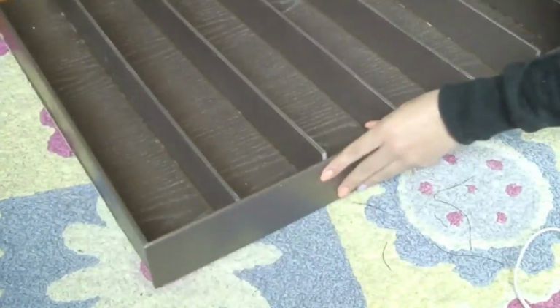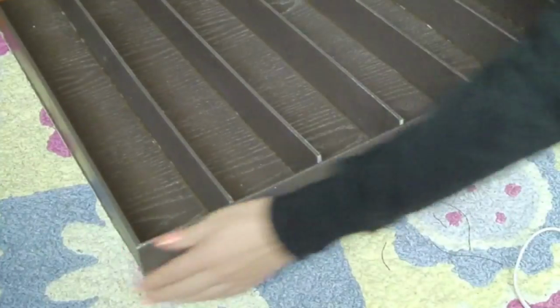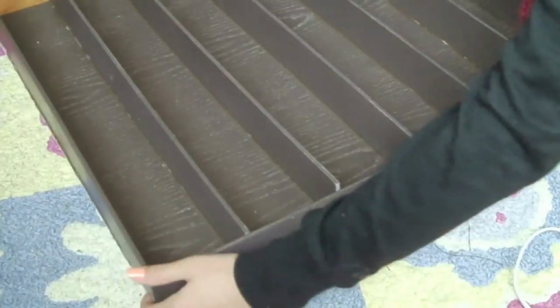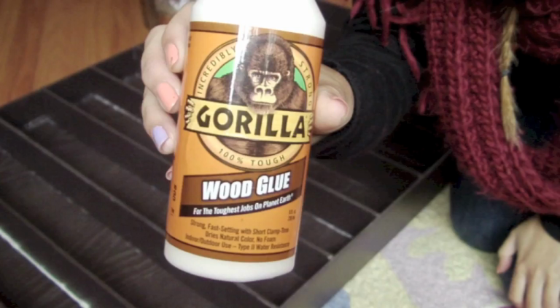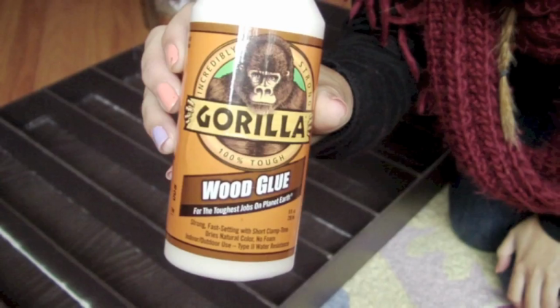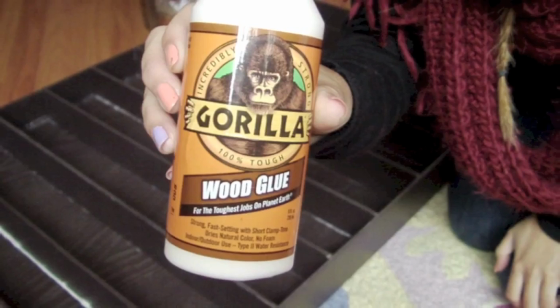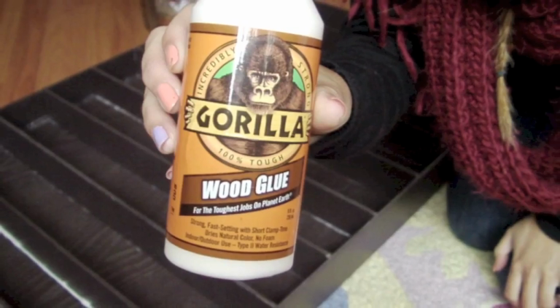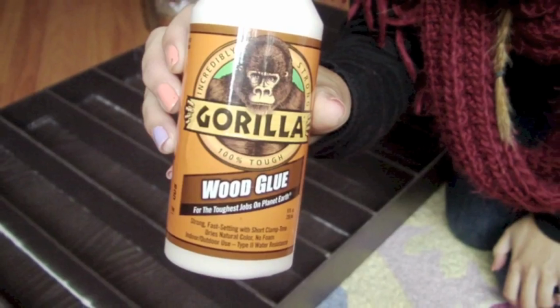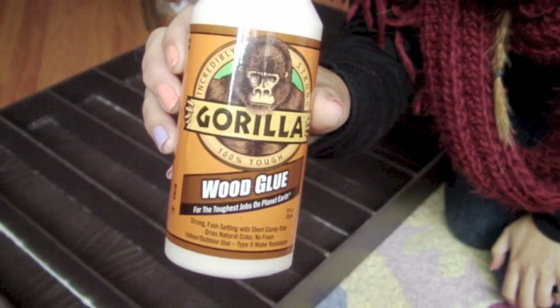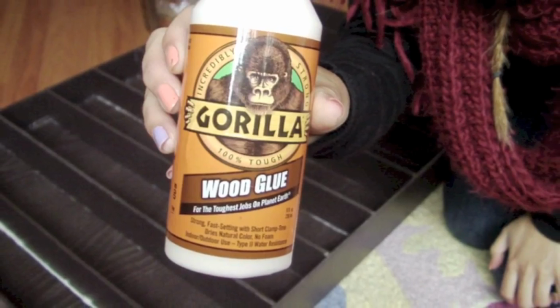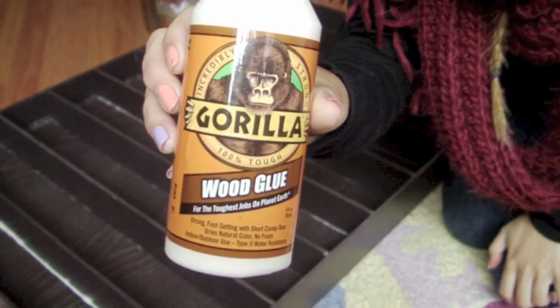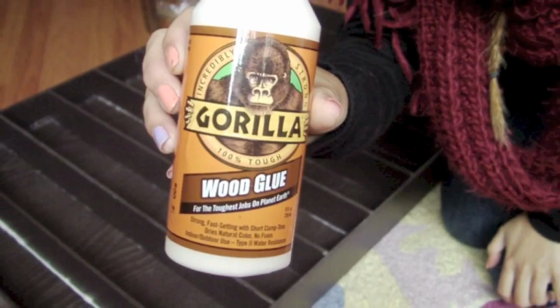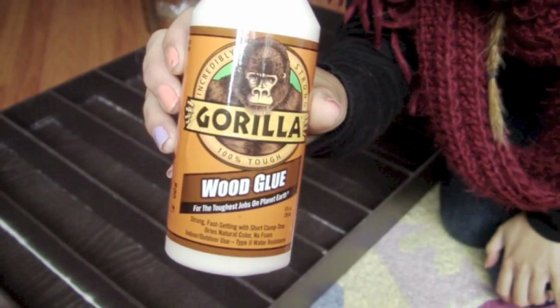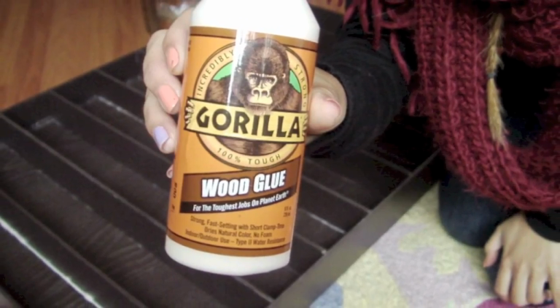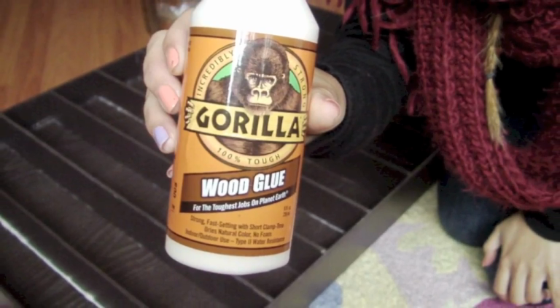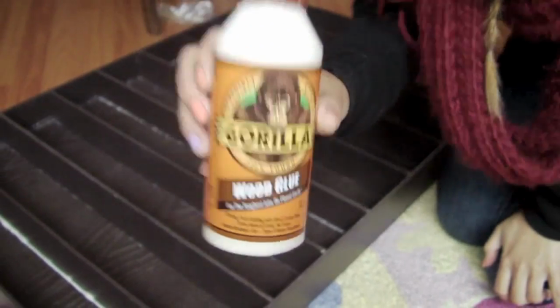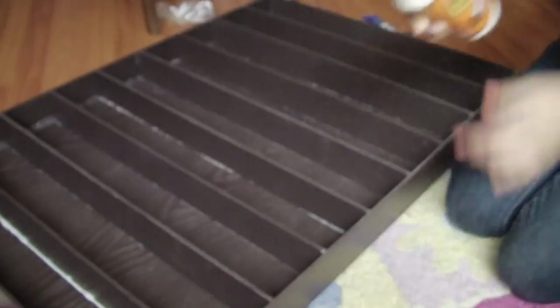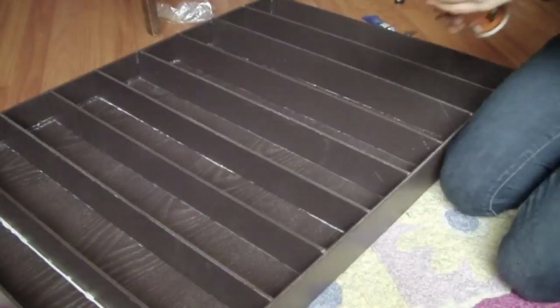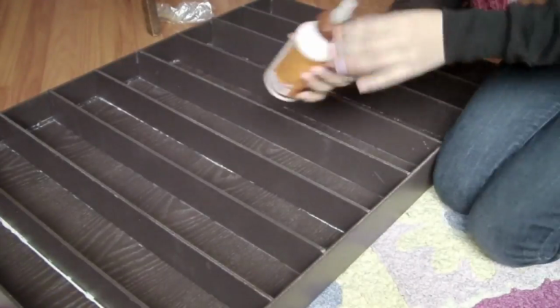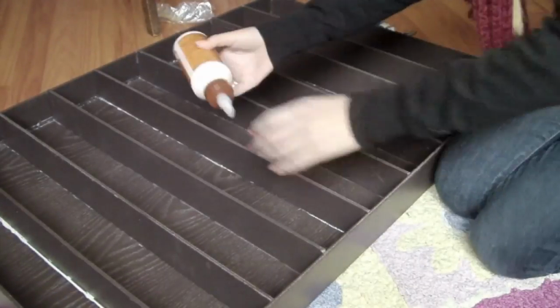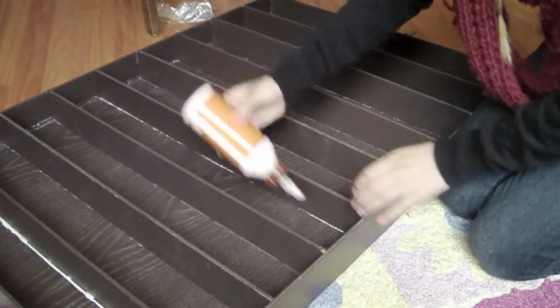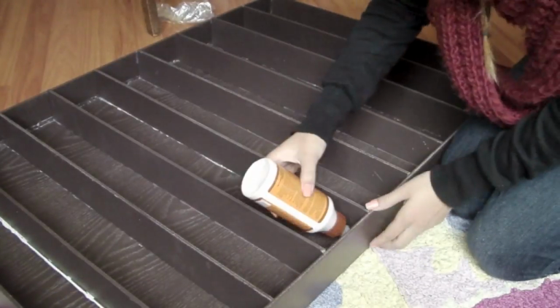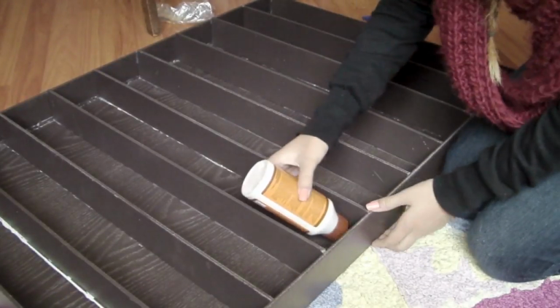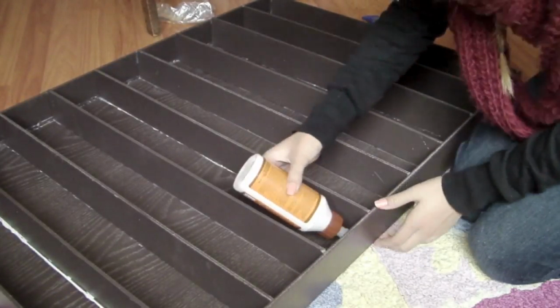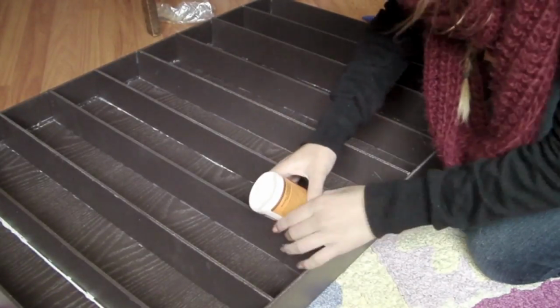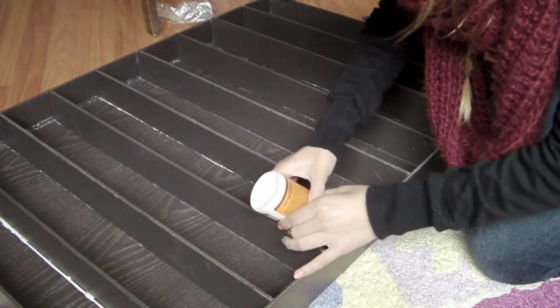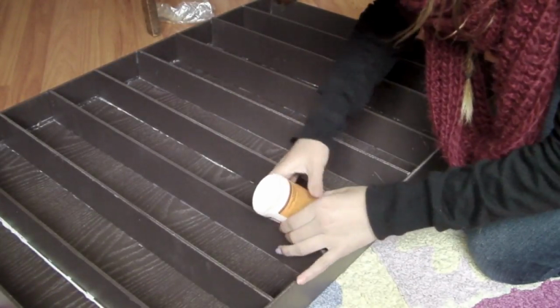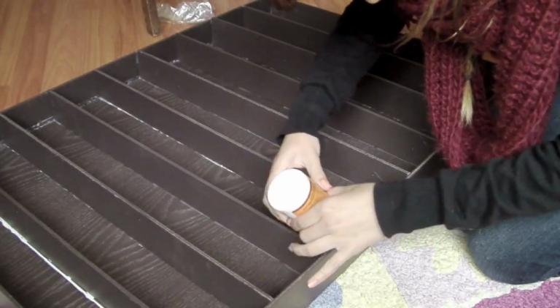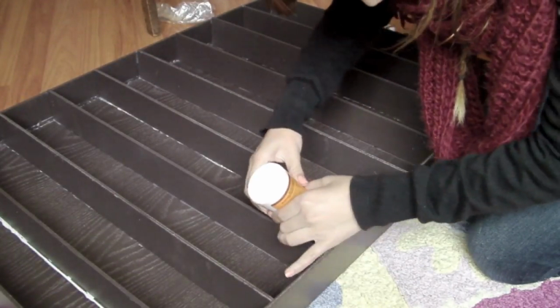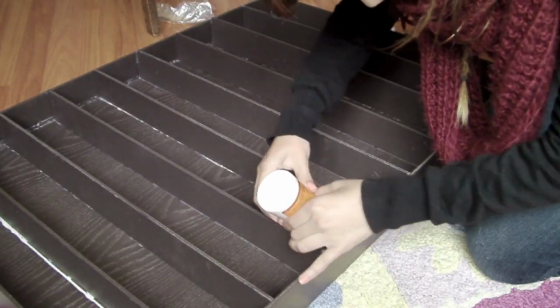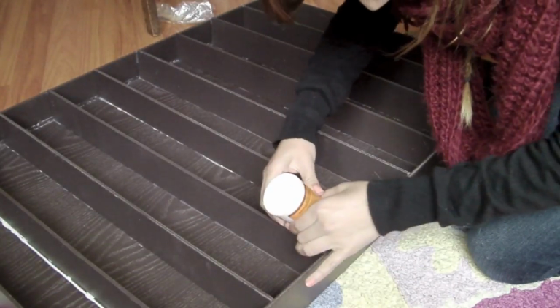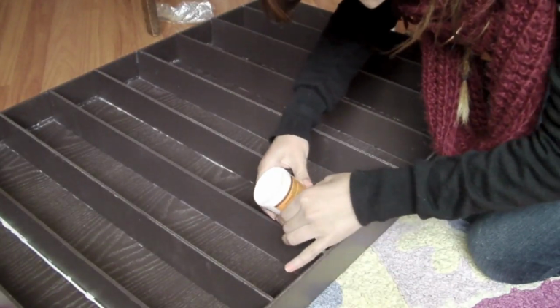Now that you've glued all your shelves, use Gorilla Glue to reinforce every edge.